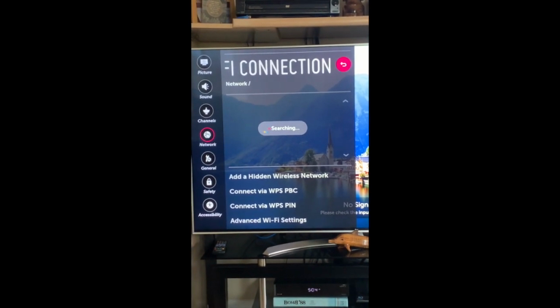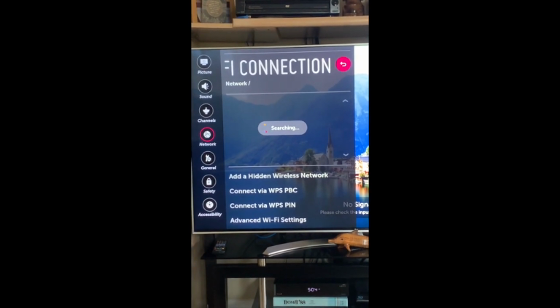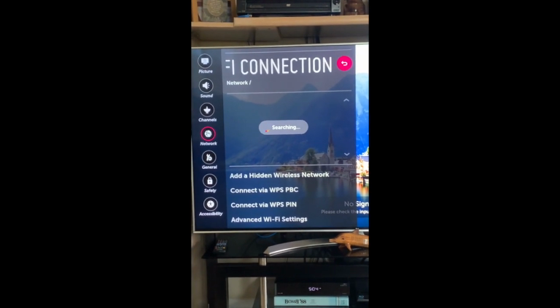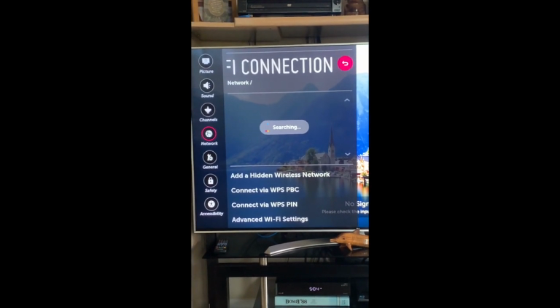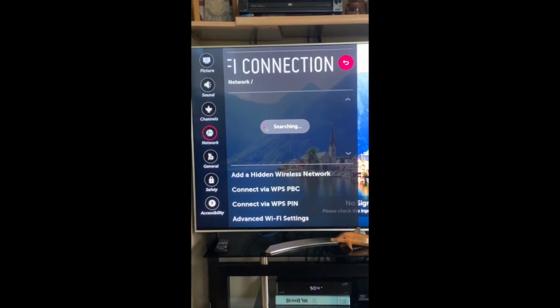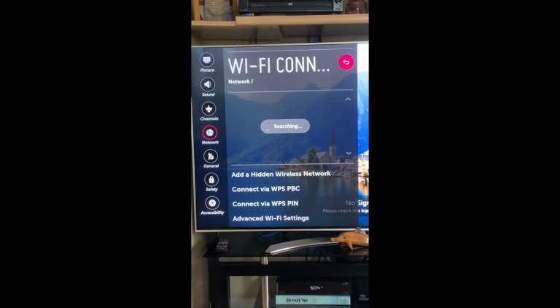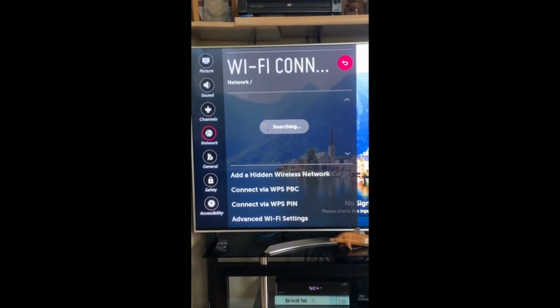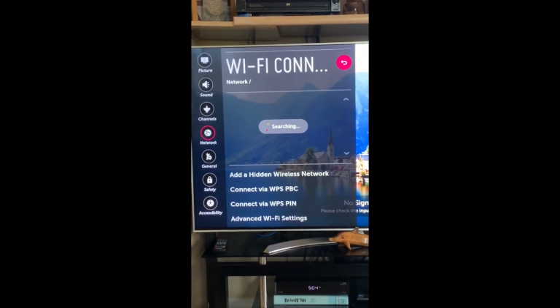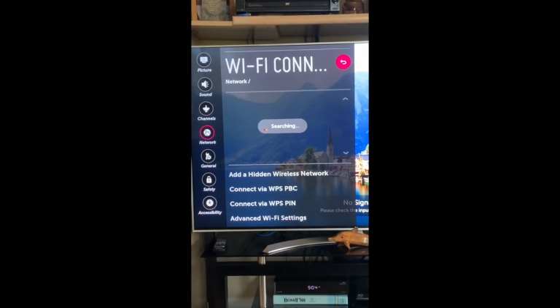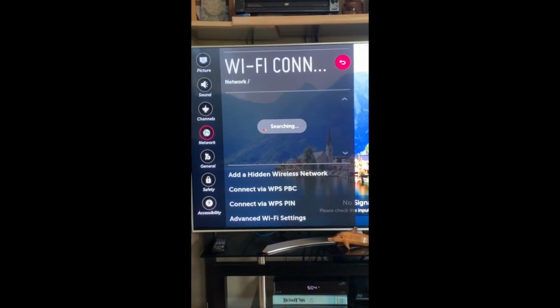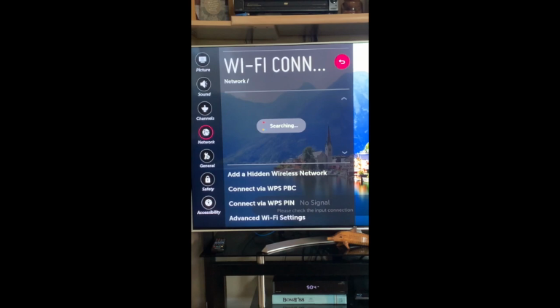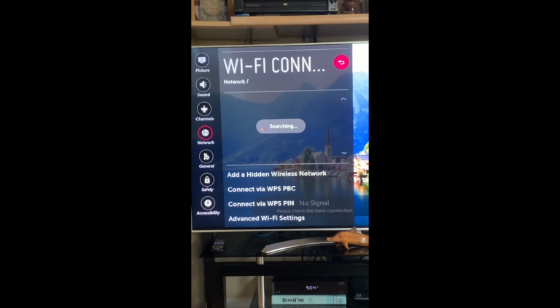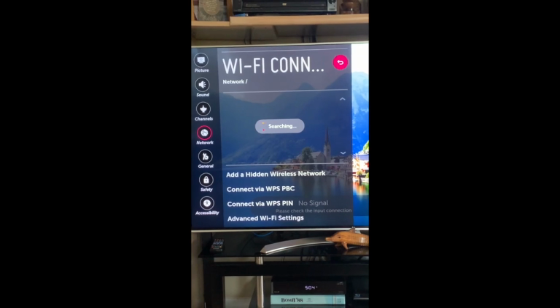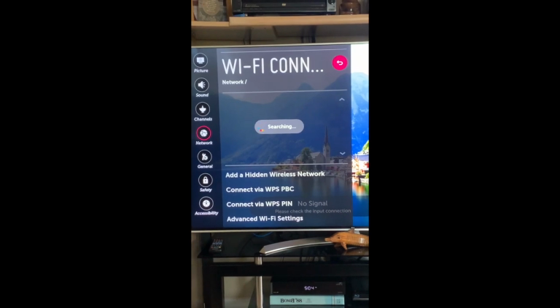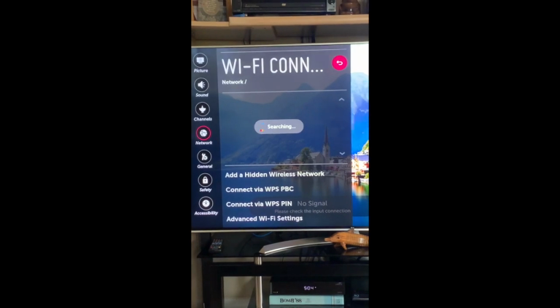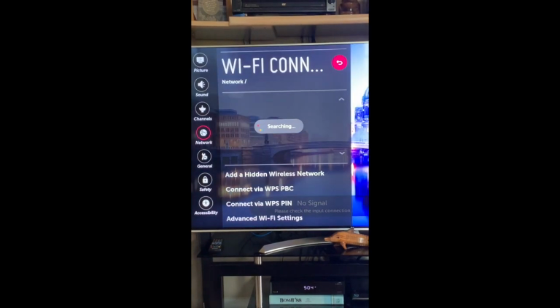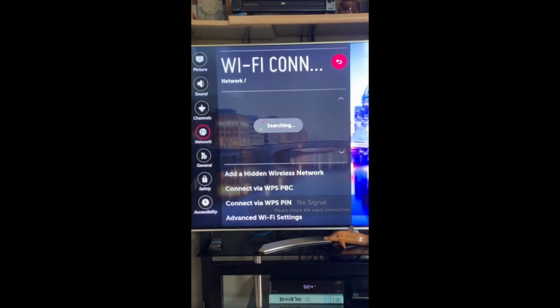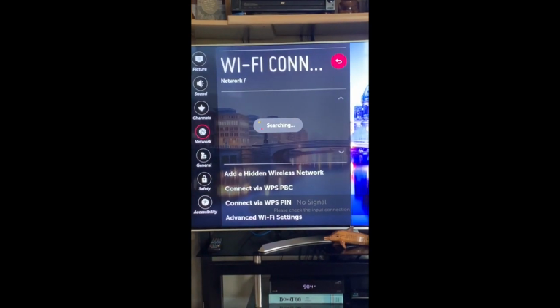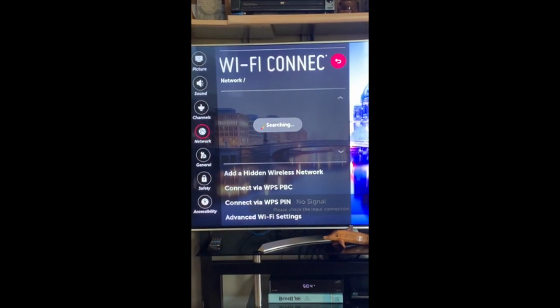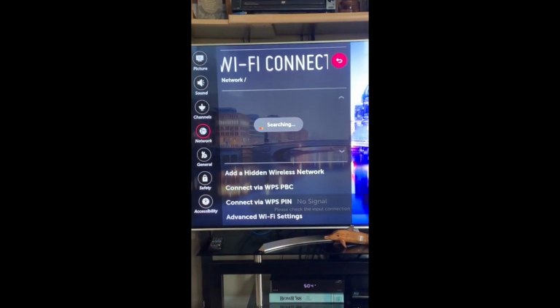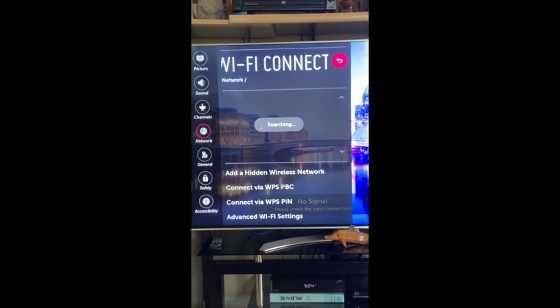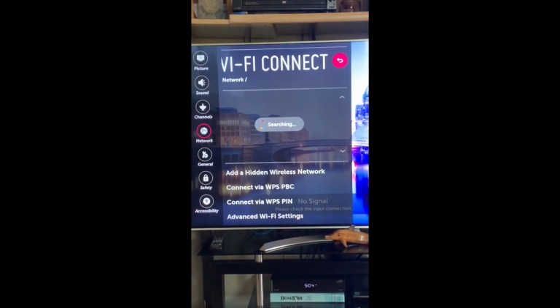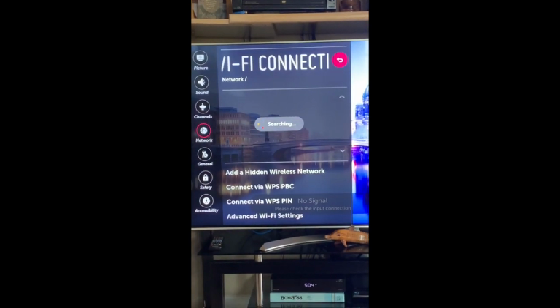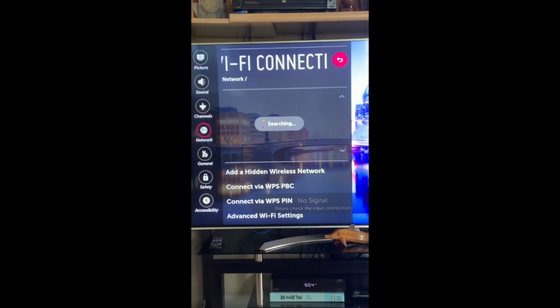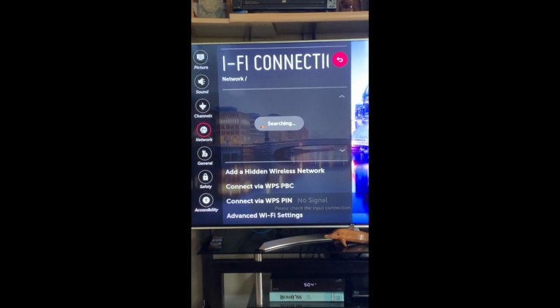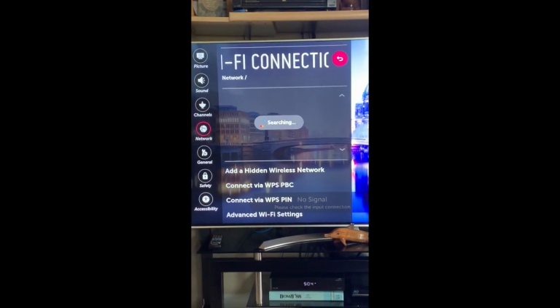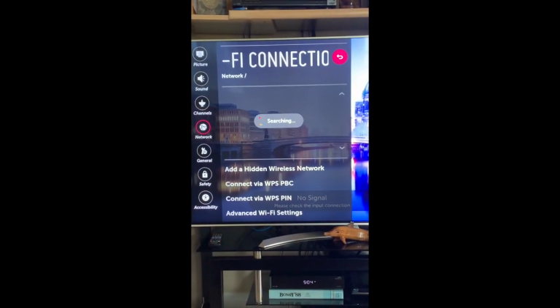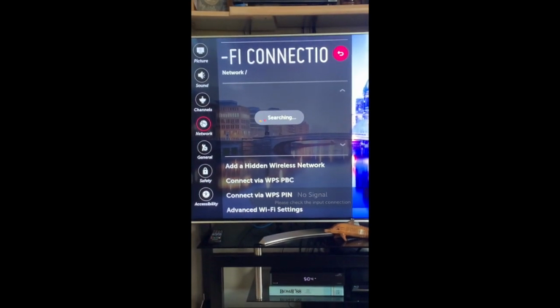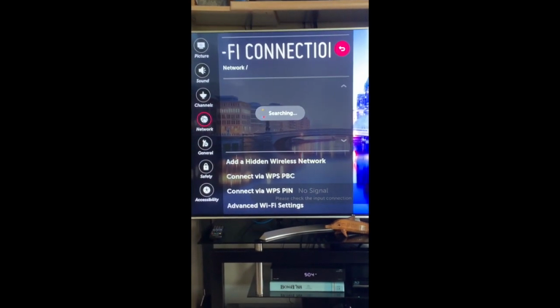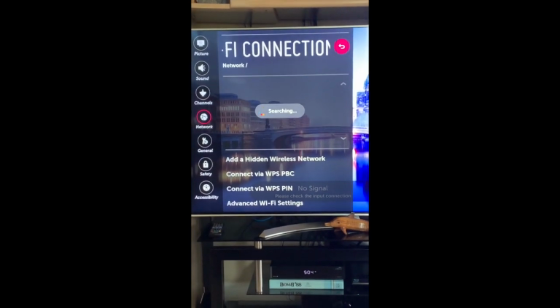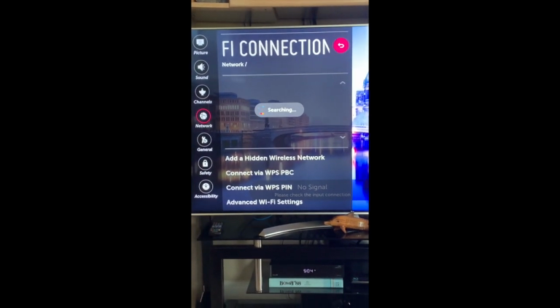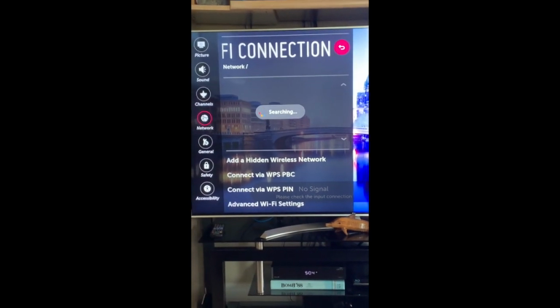I'm going to stop the video now, take the TV apart, put the new Wi-Fi card in, and I'll be back after that.